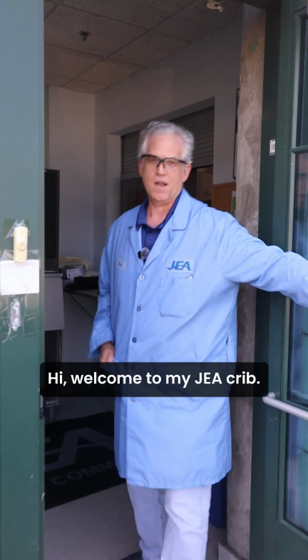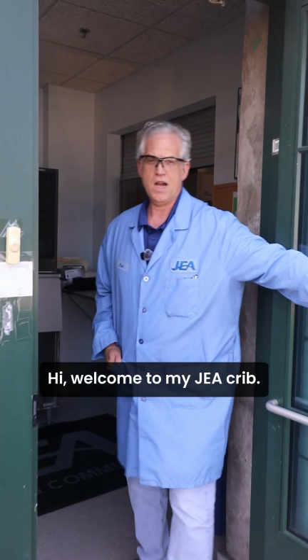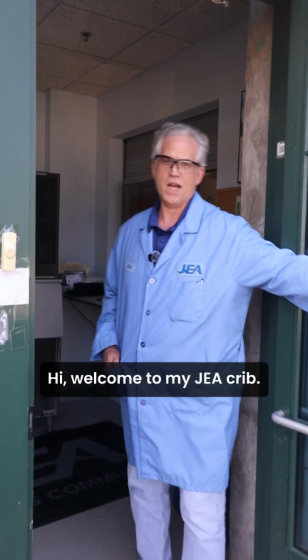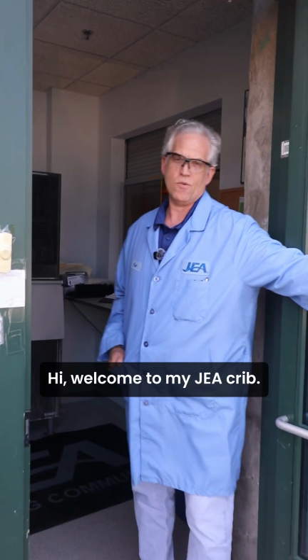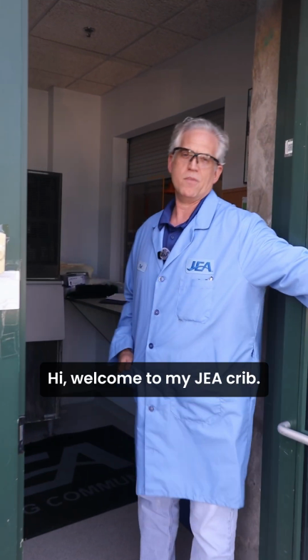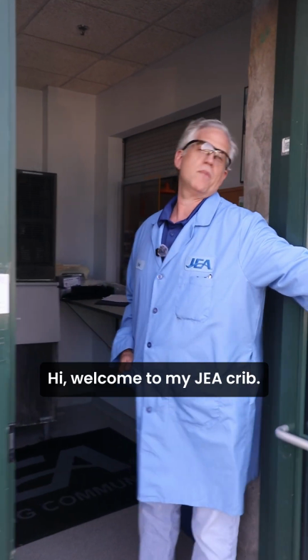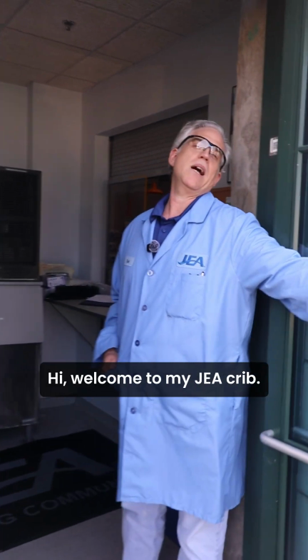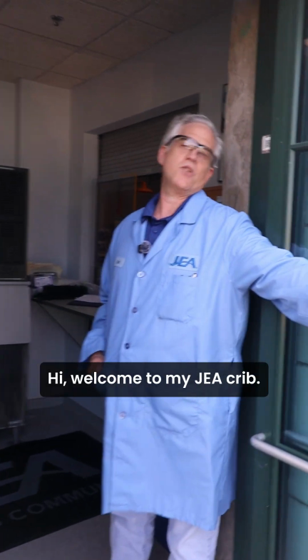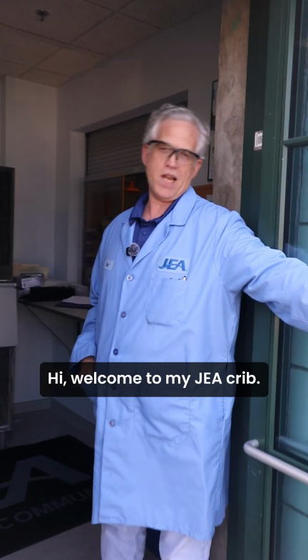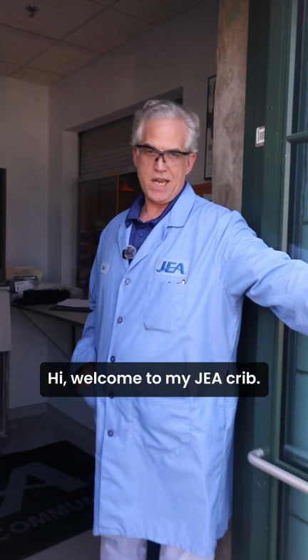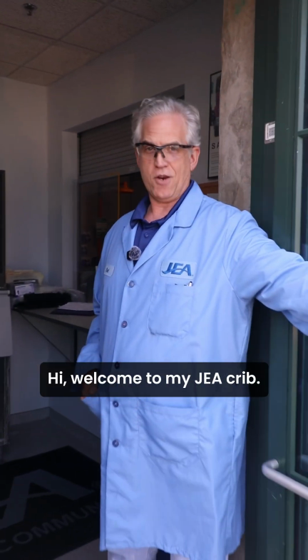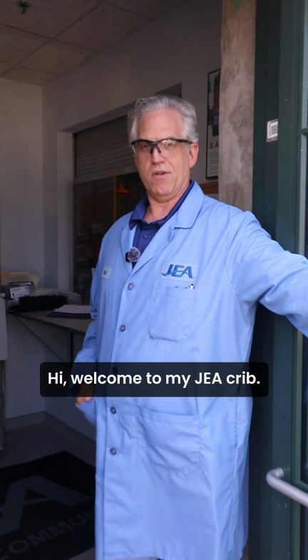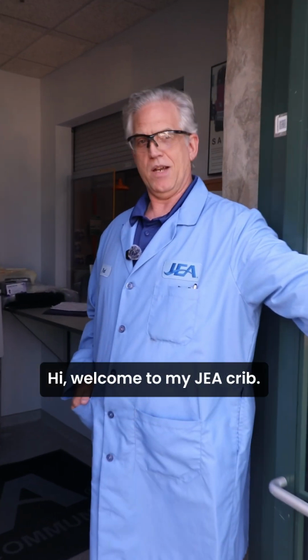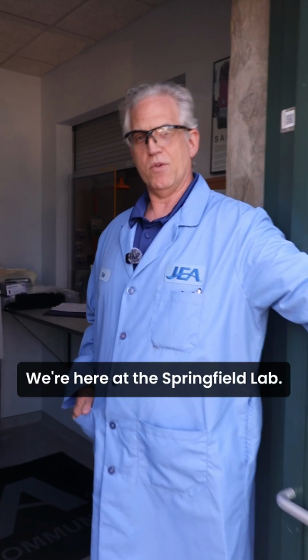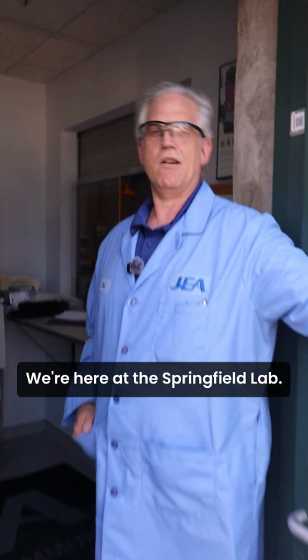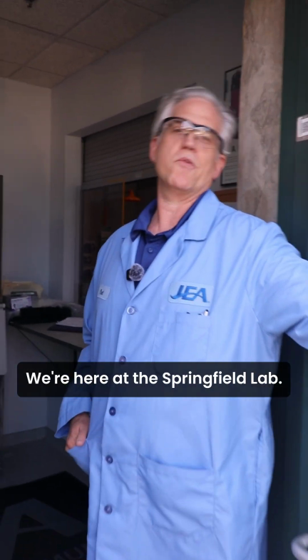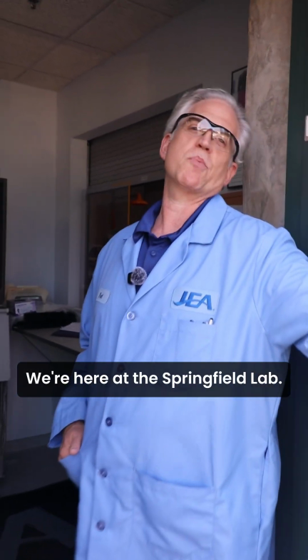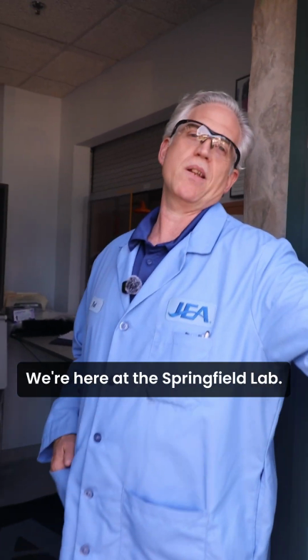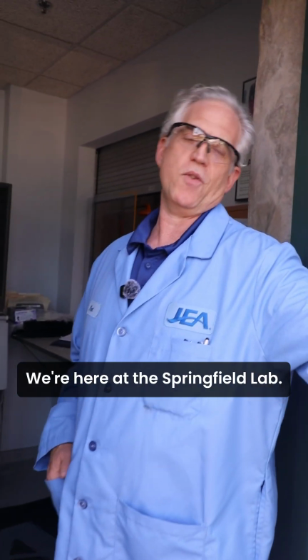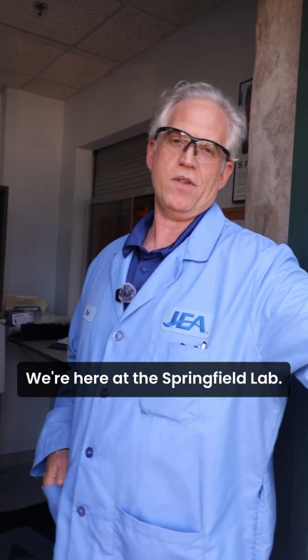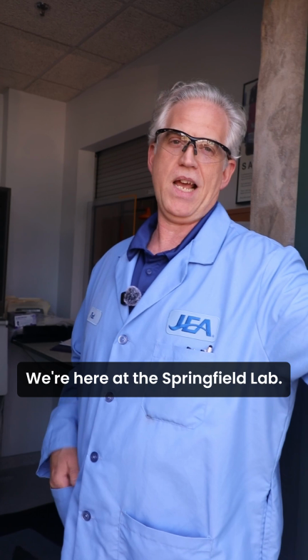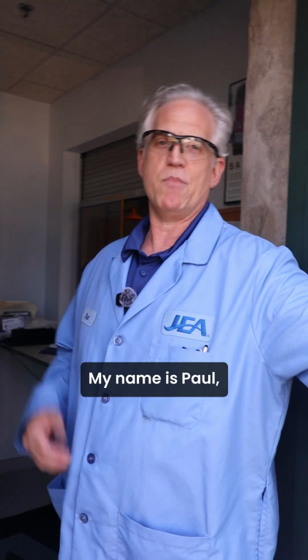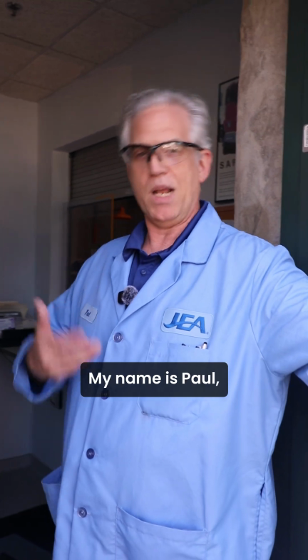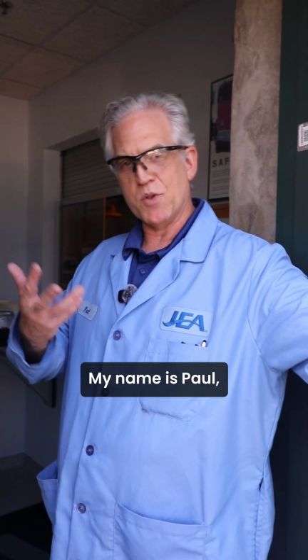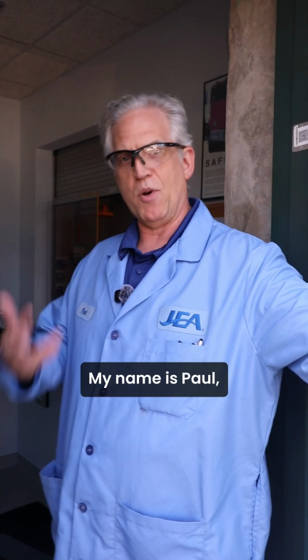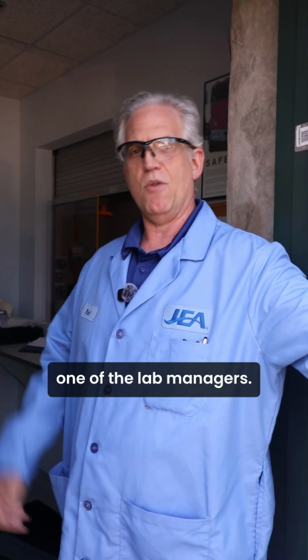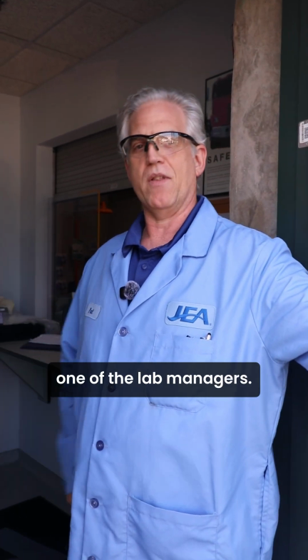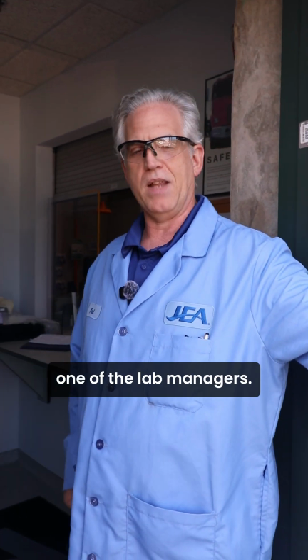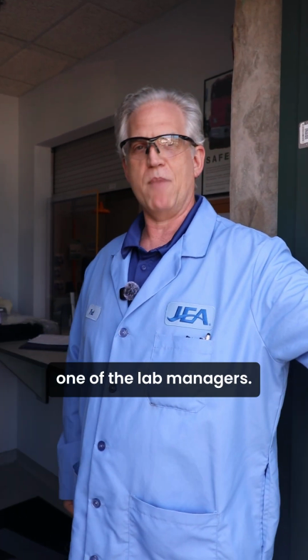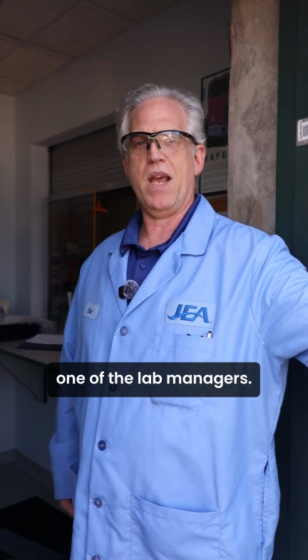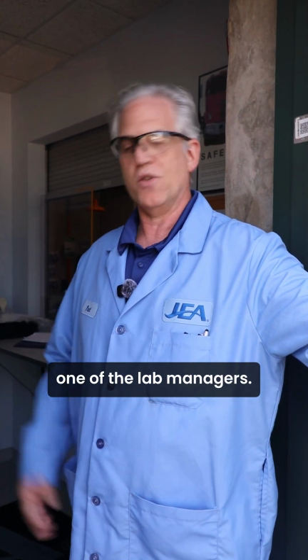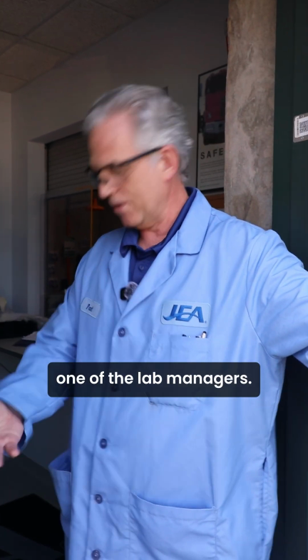Hi, welcome to my JEA crib. We're here at the Springfield lab. My name is Paul, one of the lab managers.